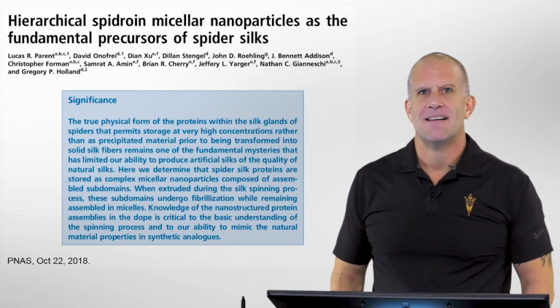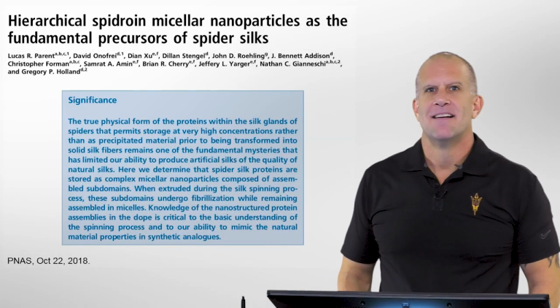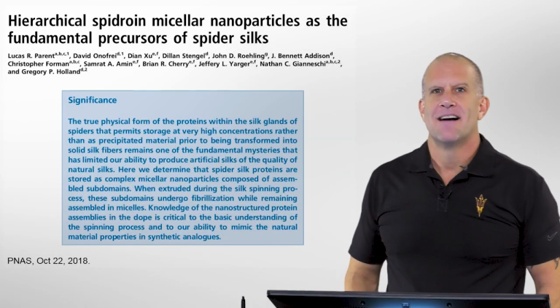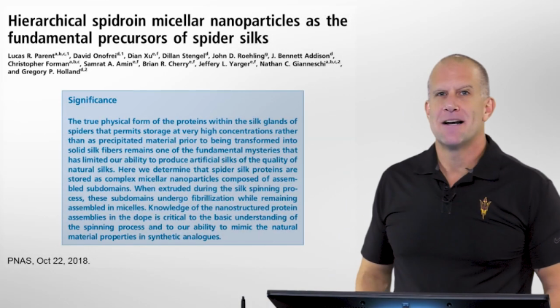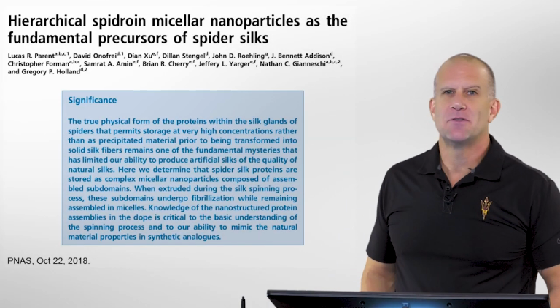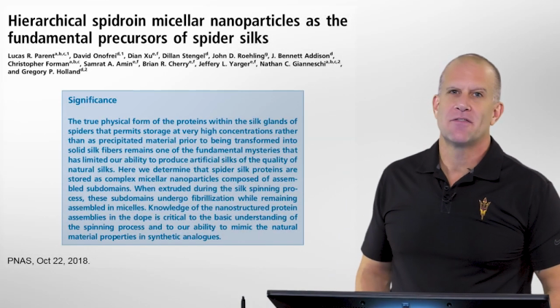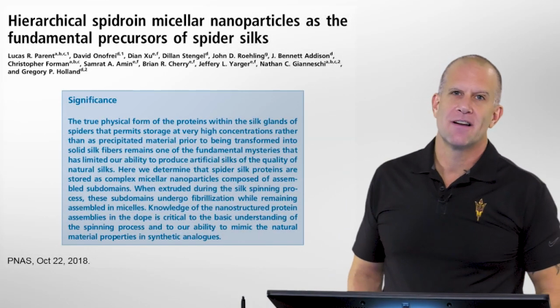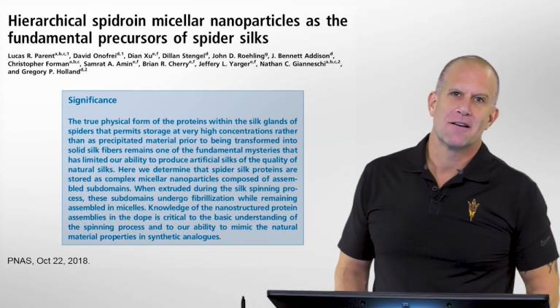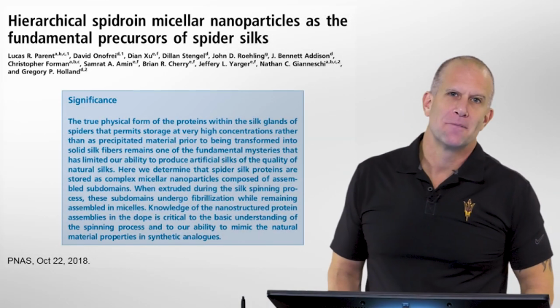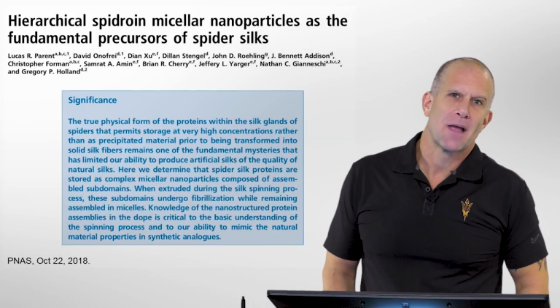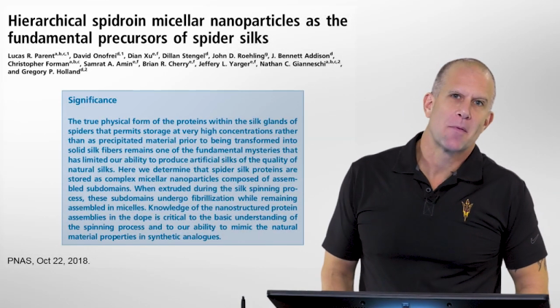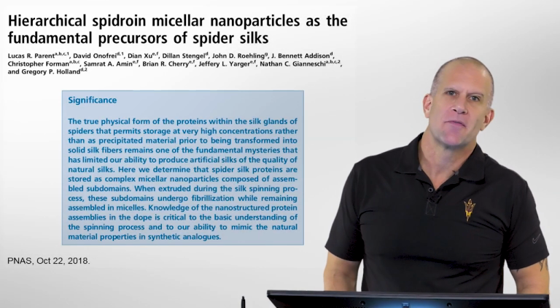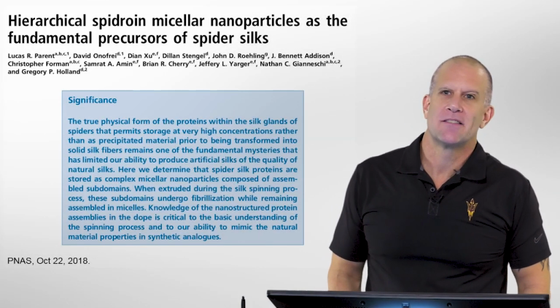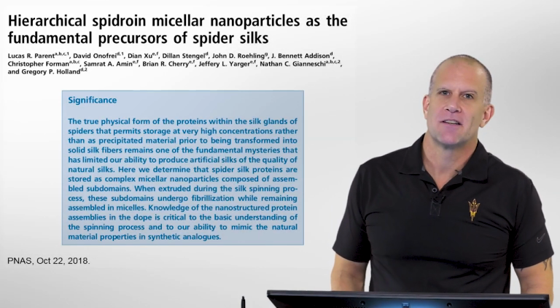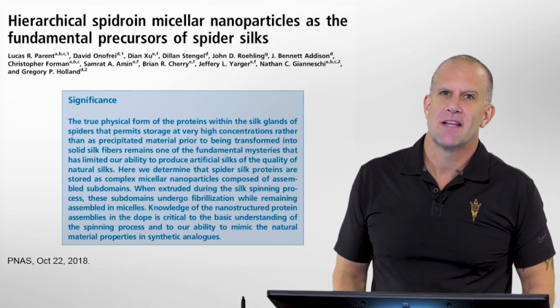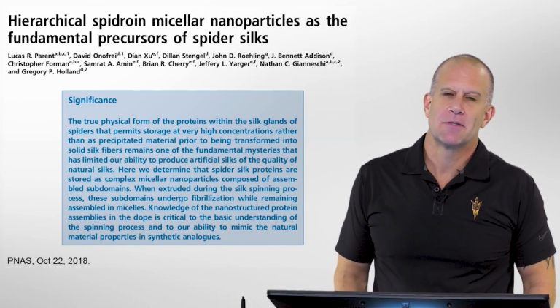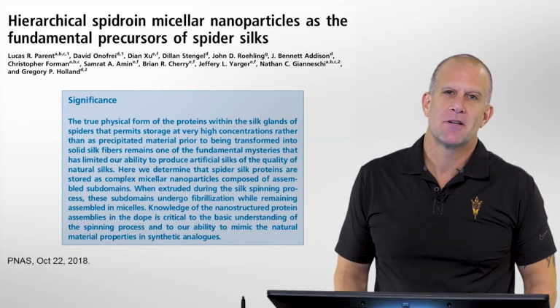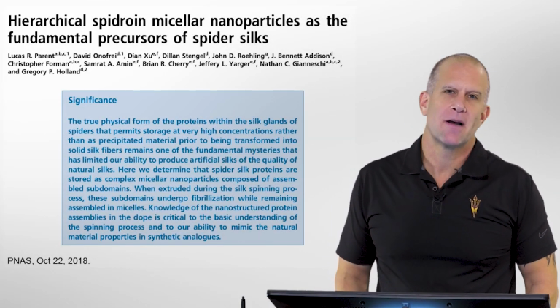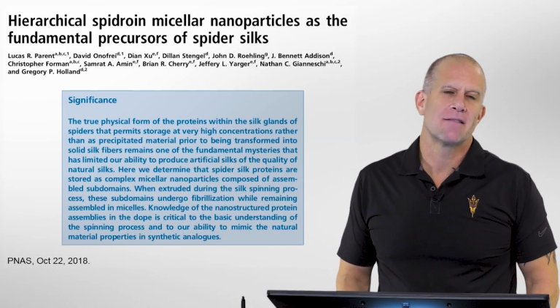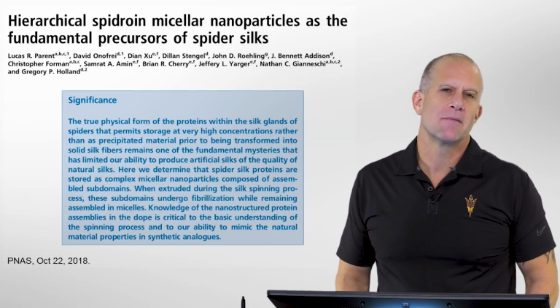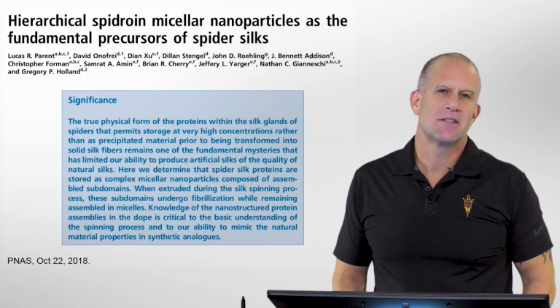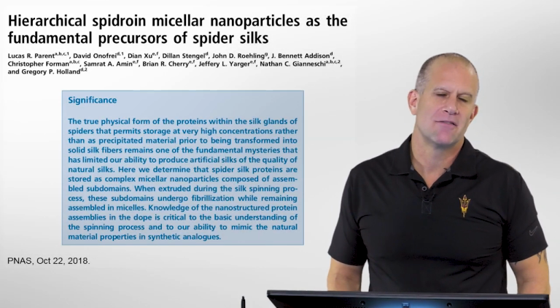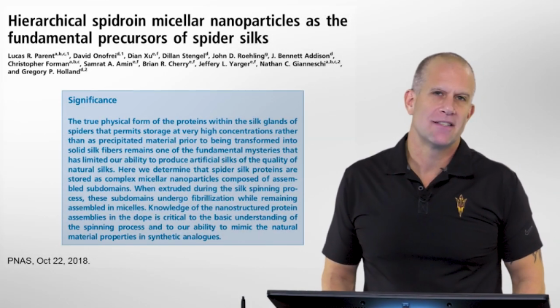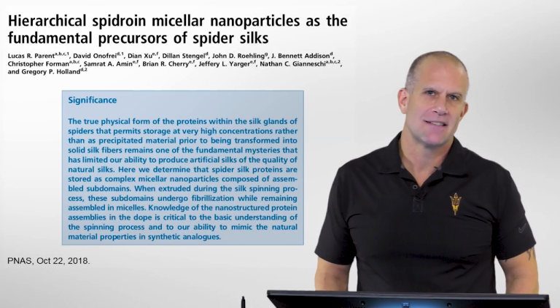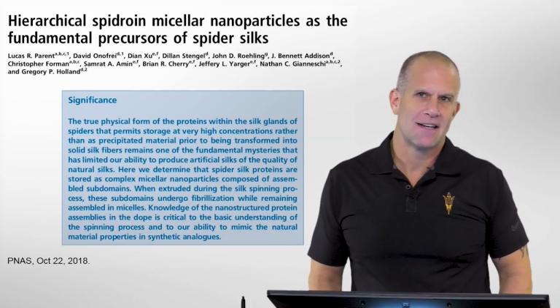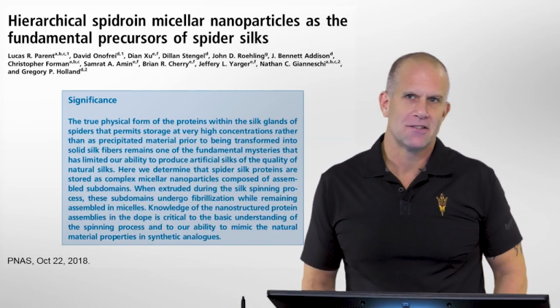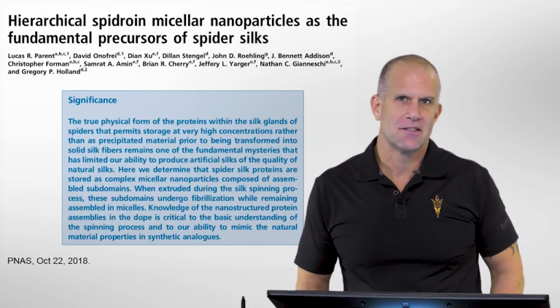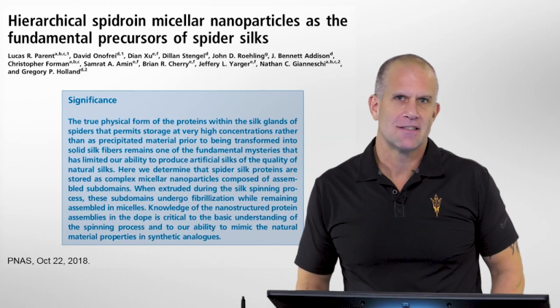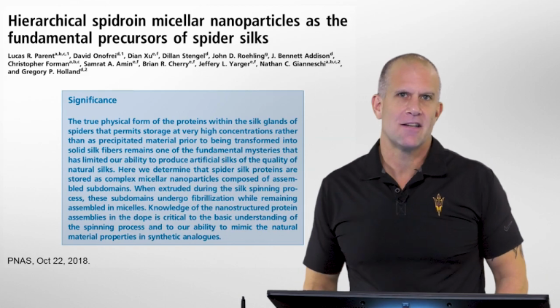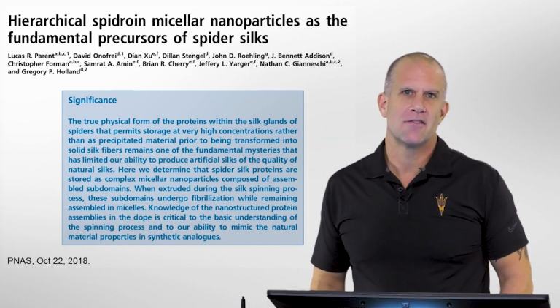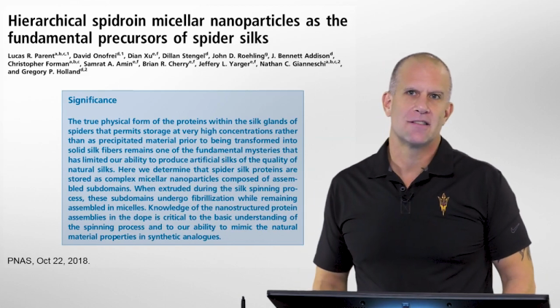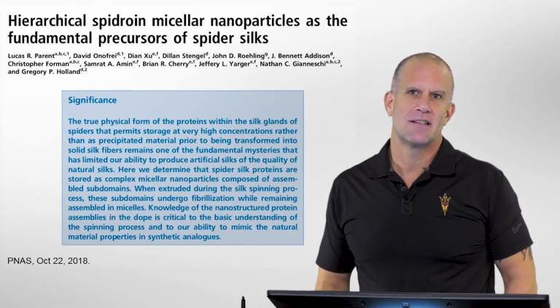Hi, I'm Jeff Yarger. I'm a professor of chemistry, biochemistry, and physics at Arizona State University.